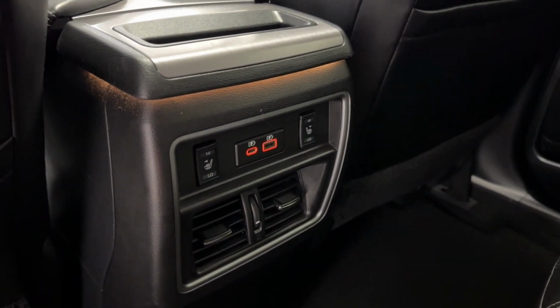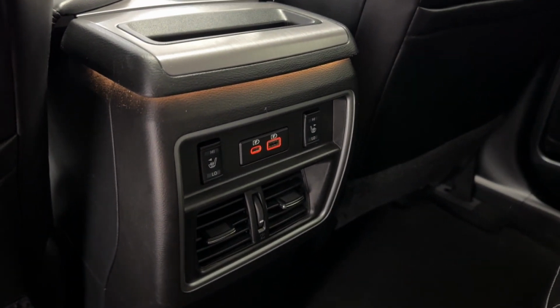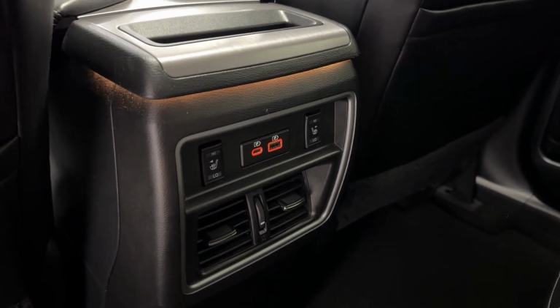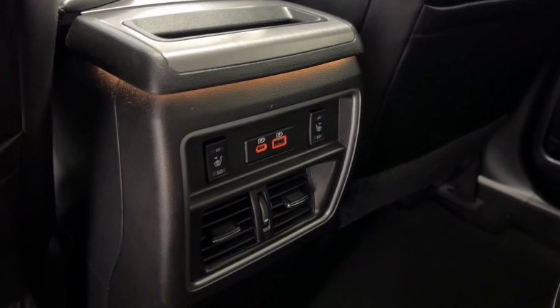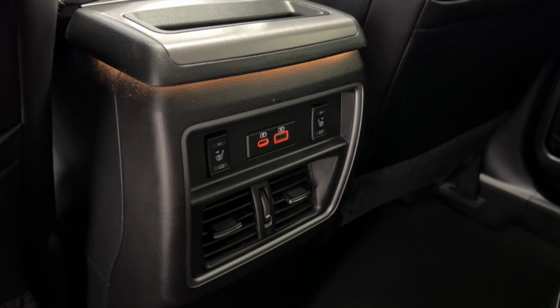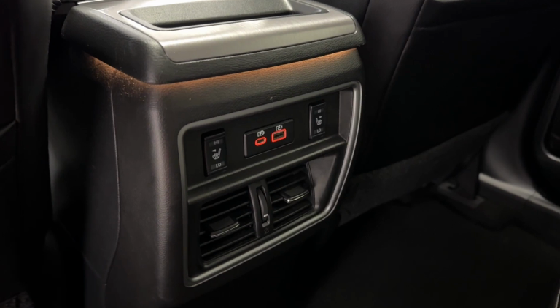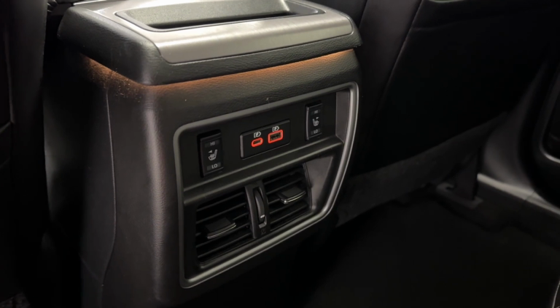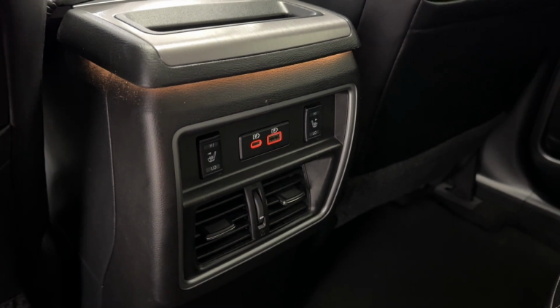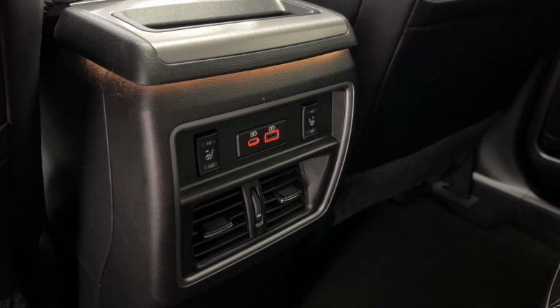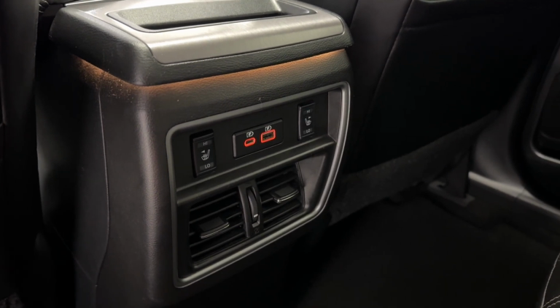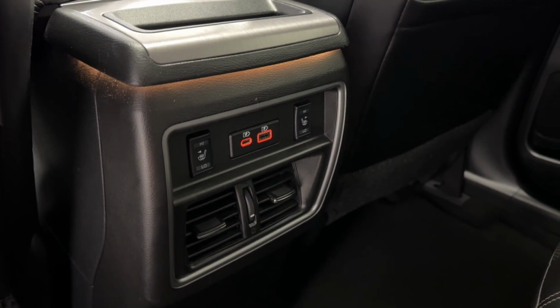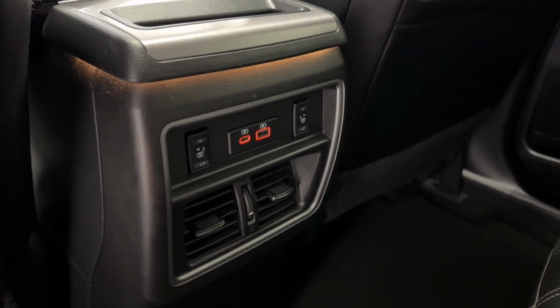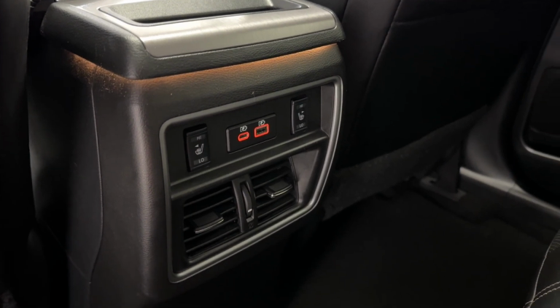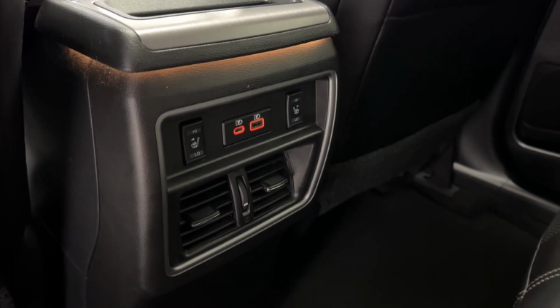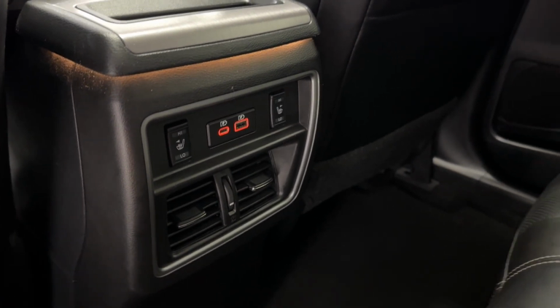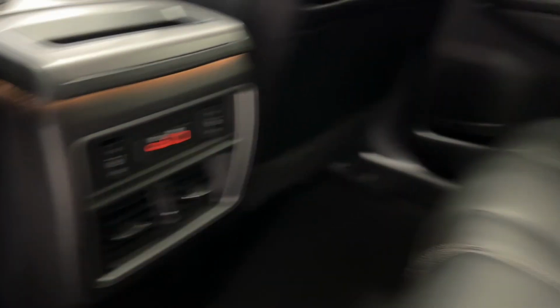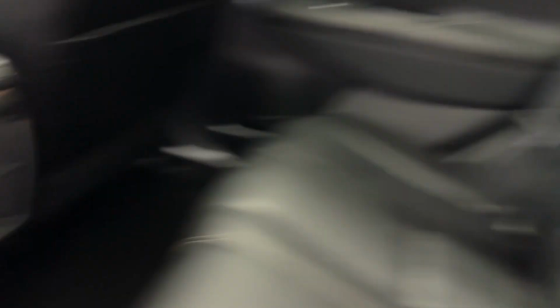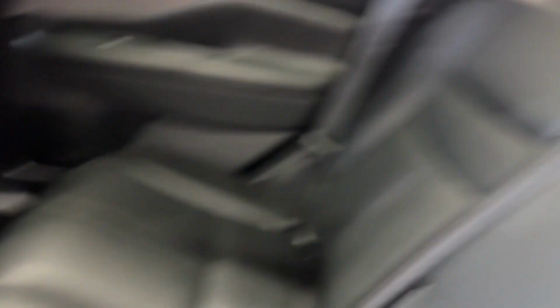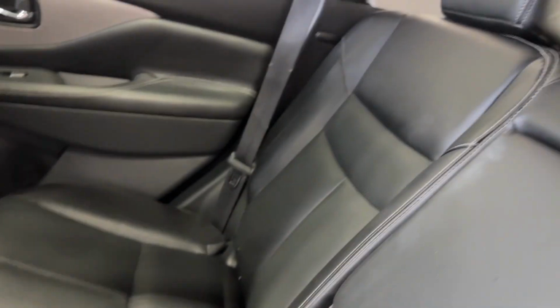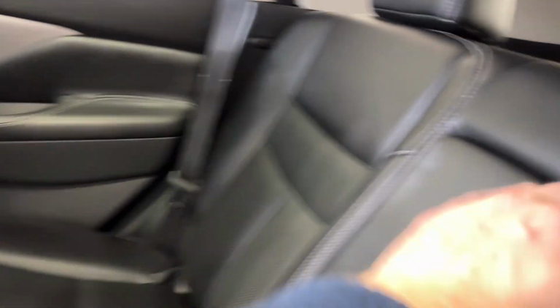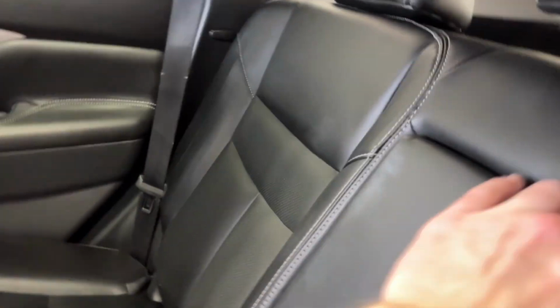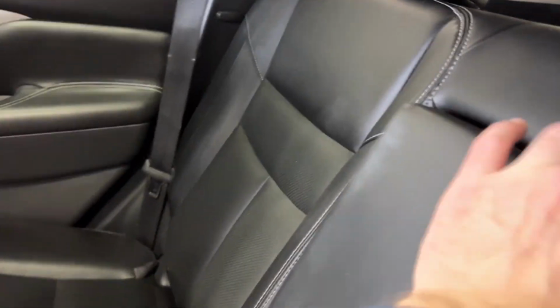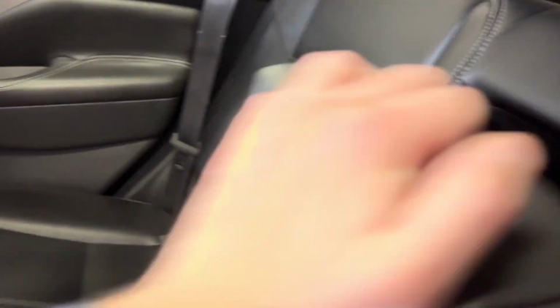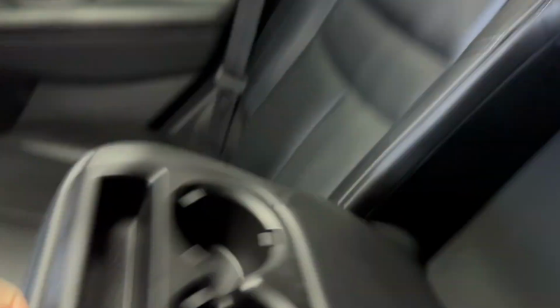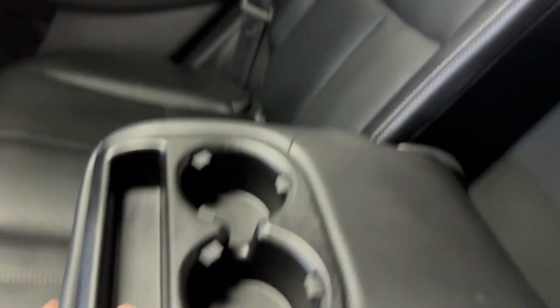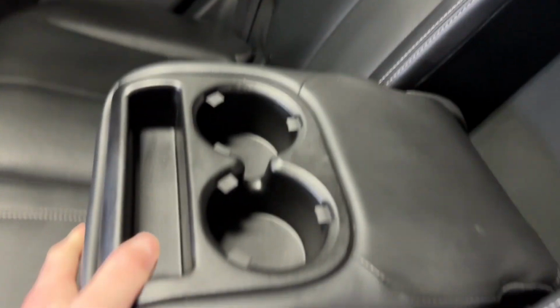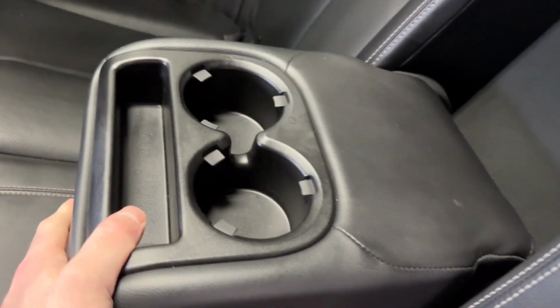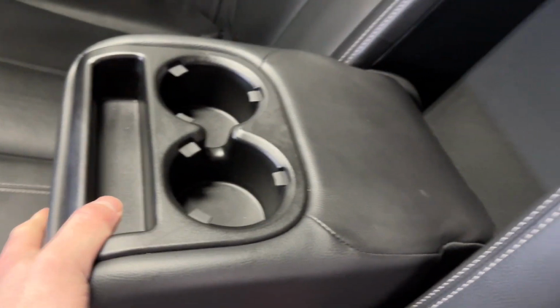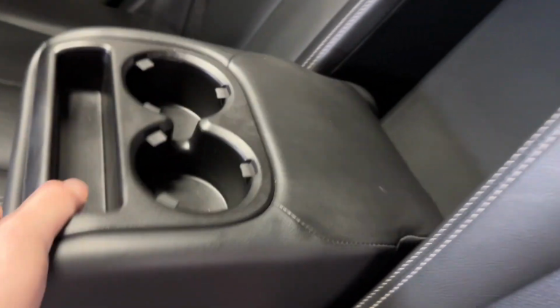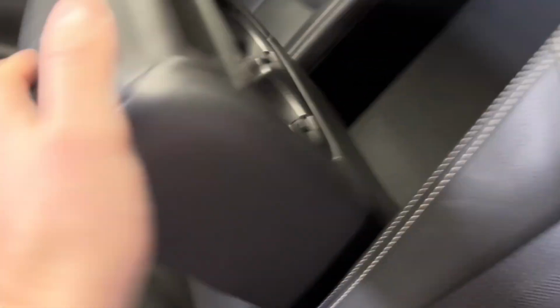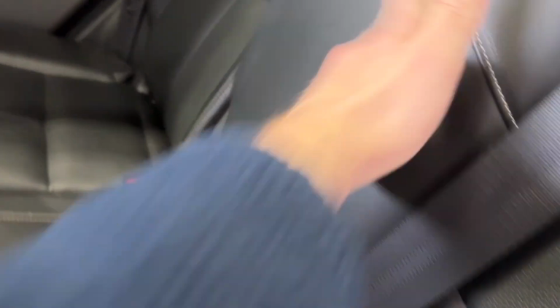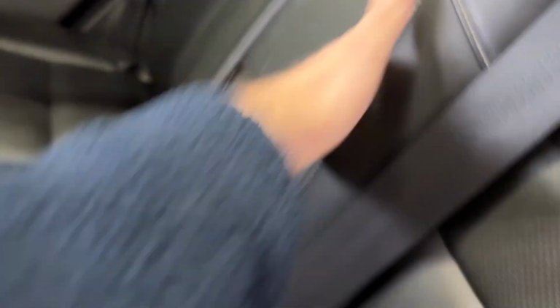For rear passengers, there's a USB-C and USB port, two air vents, and two cup holders with an armrest.